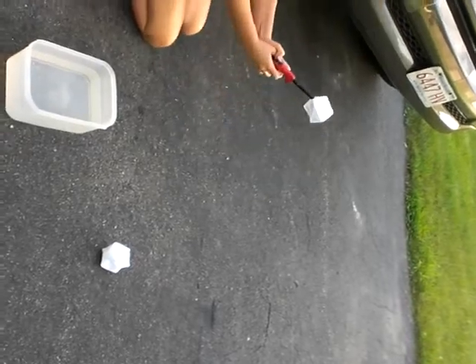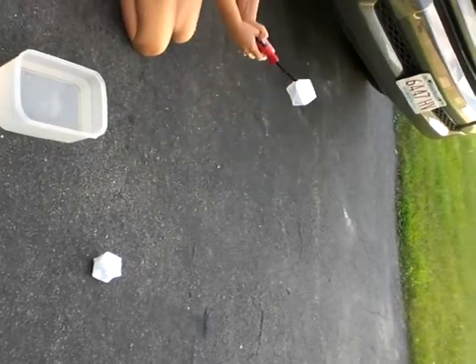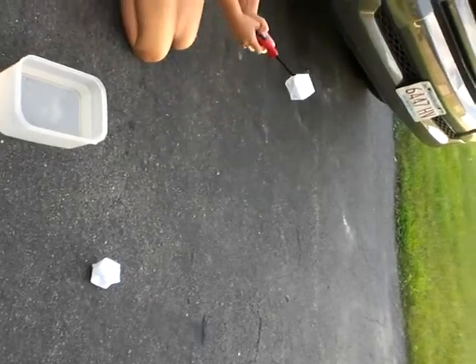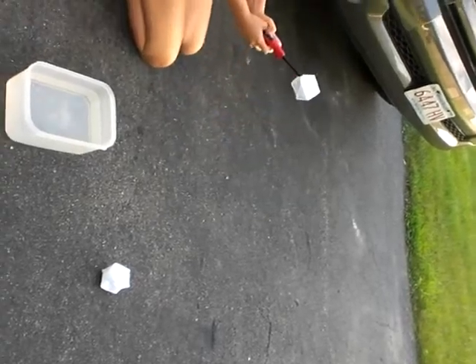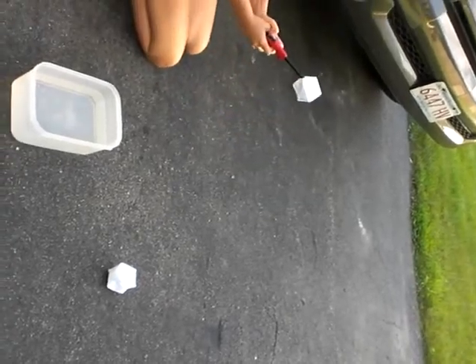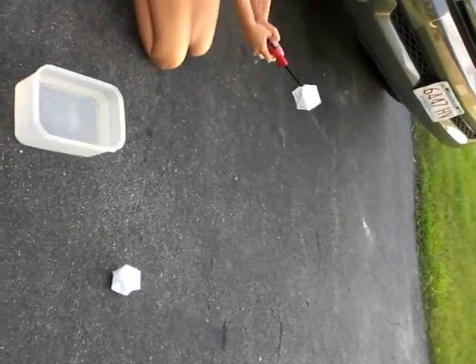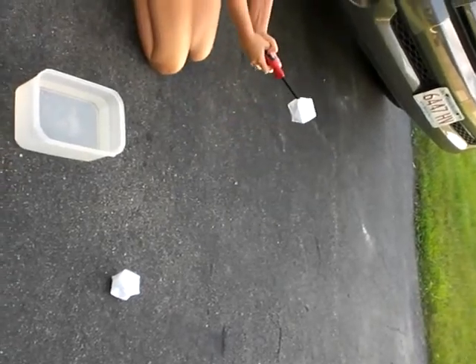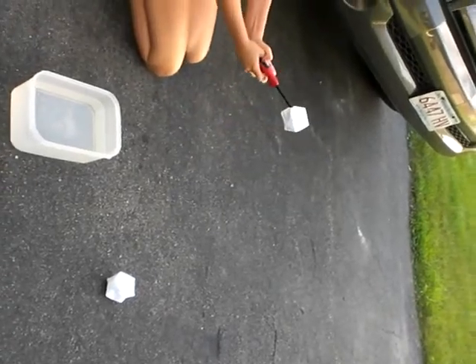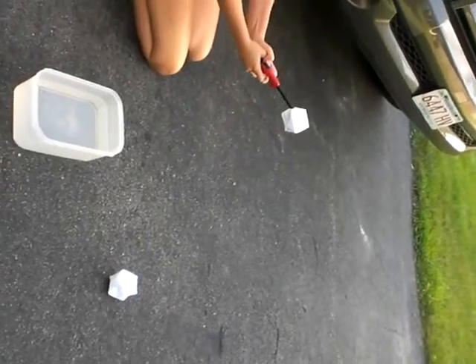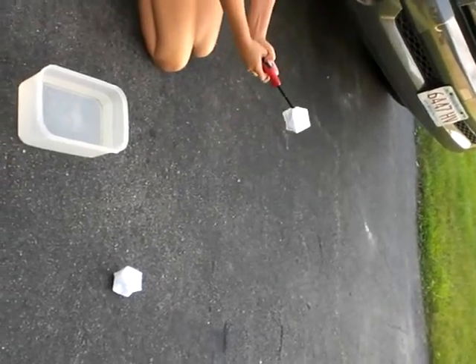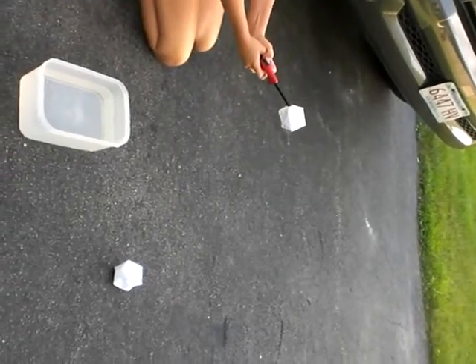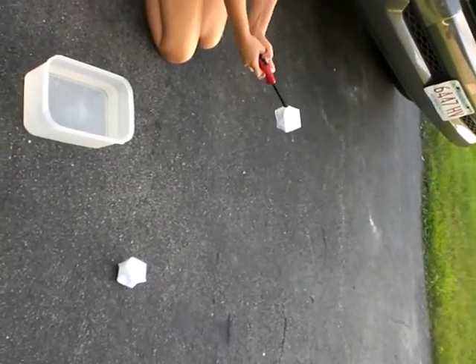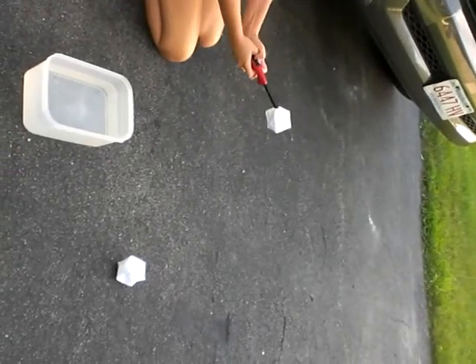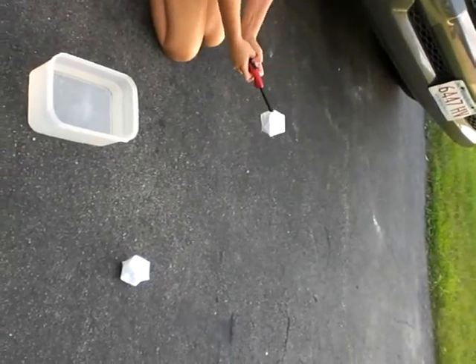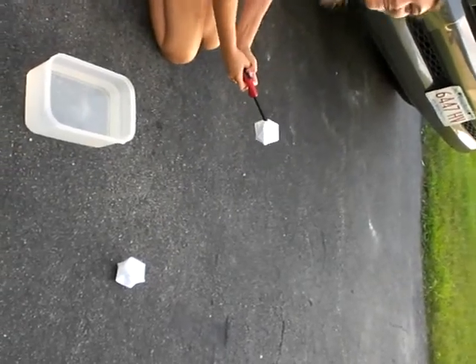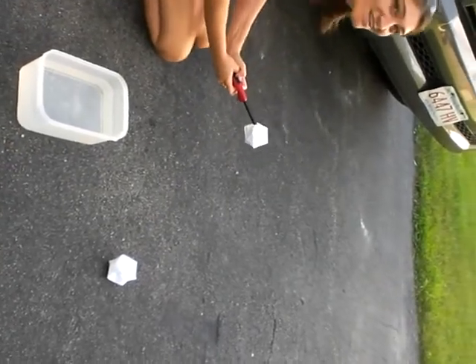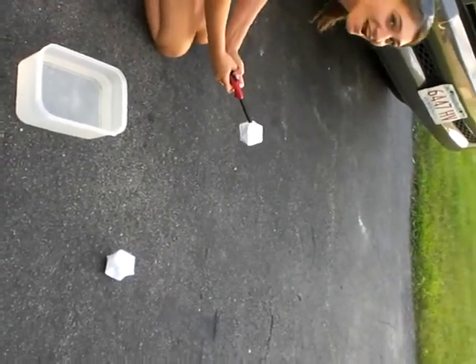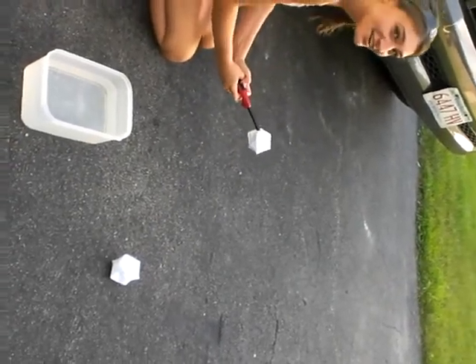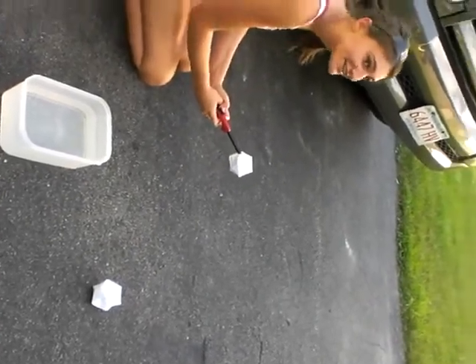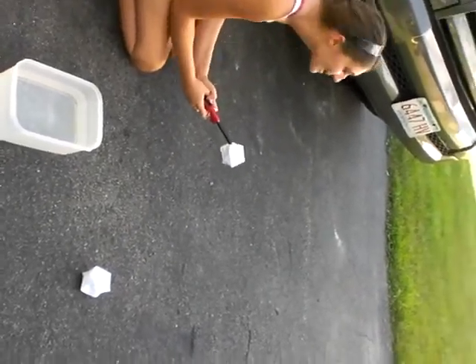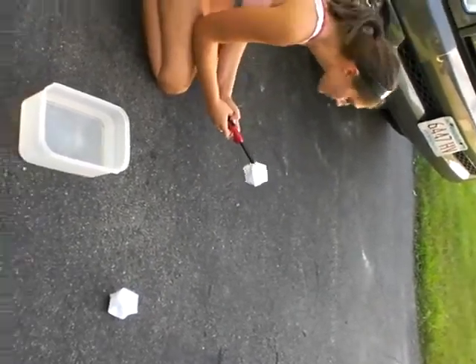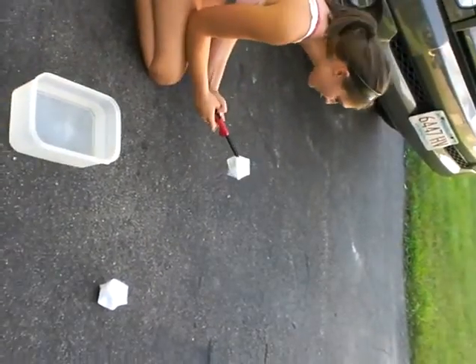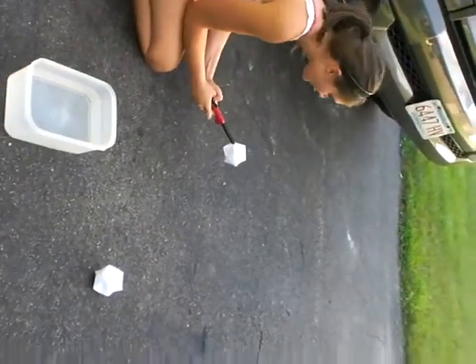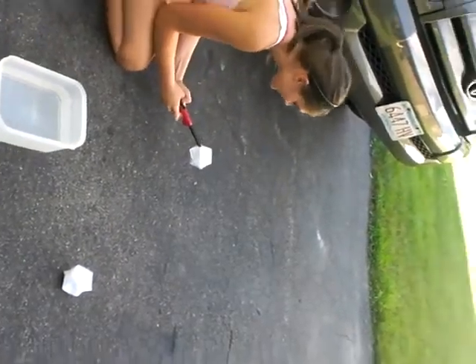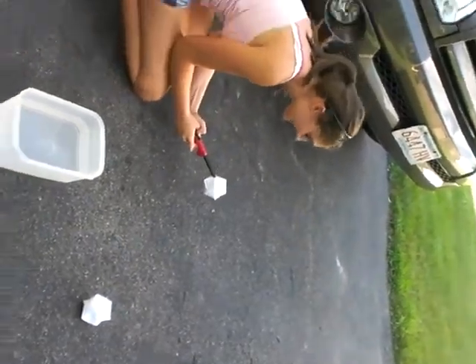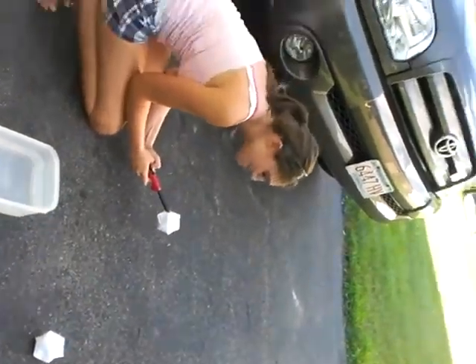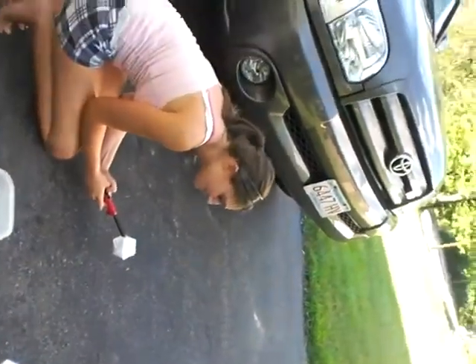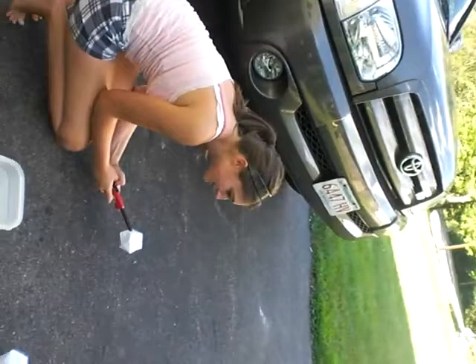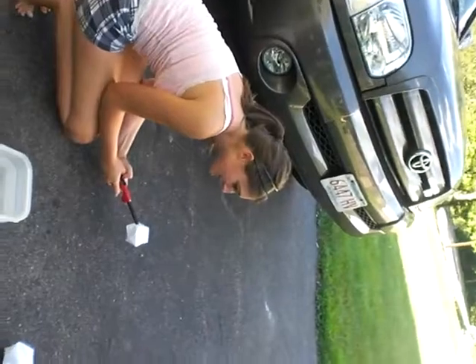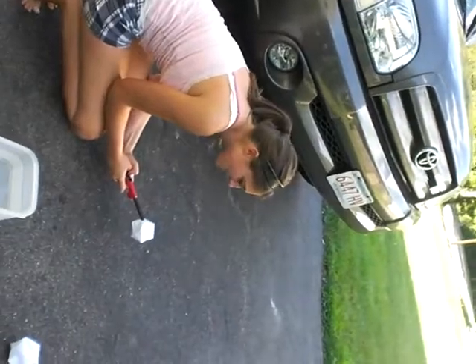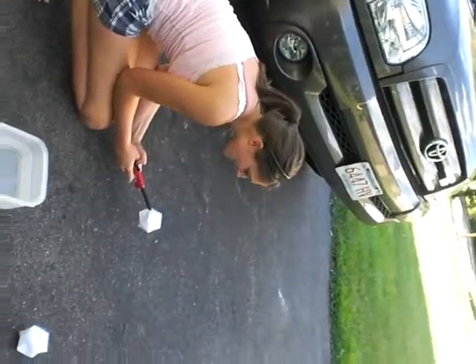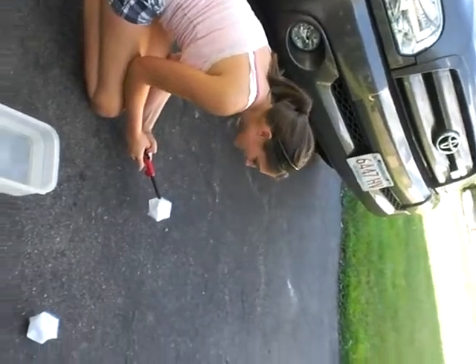Did you burn it this time? No. We didn't catch on fire this time. Yay! Dad...